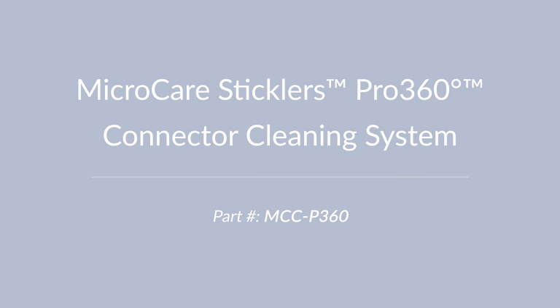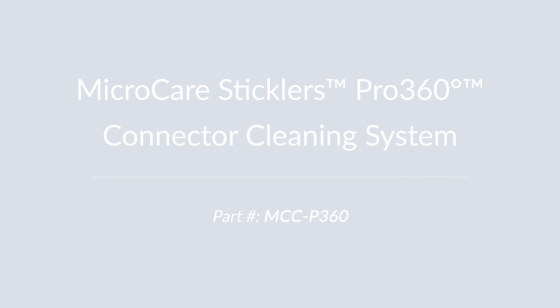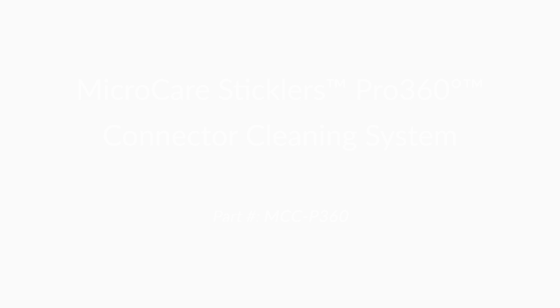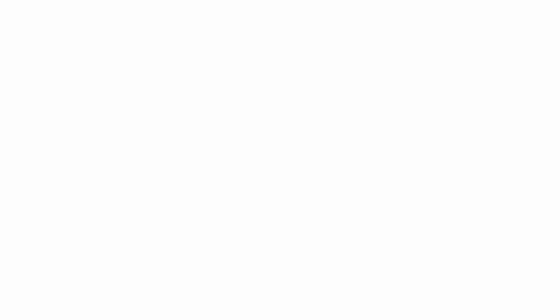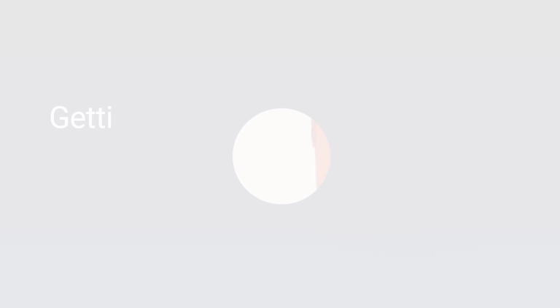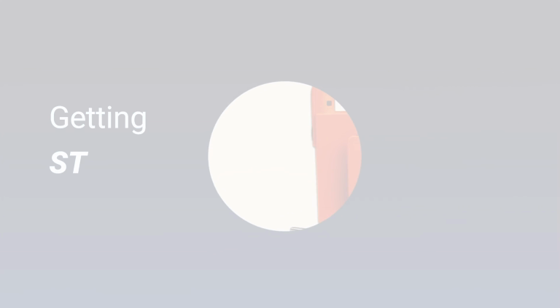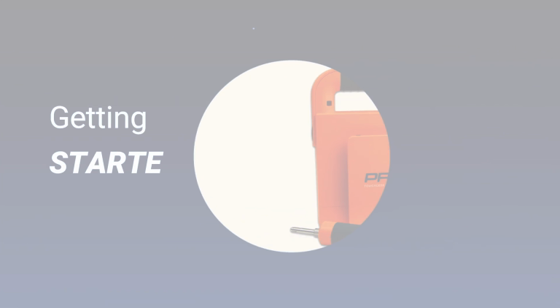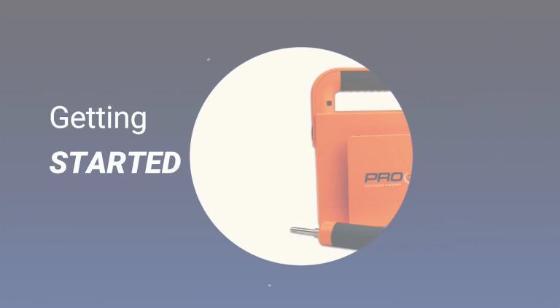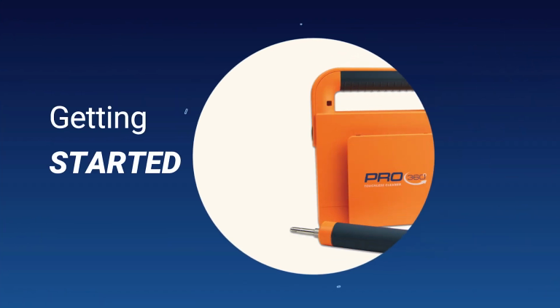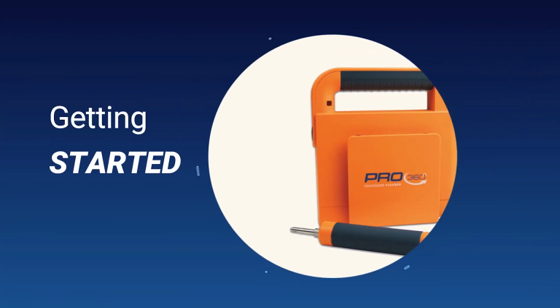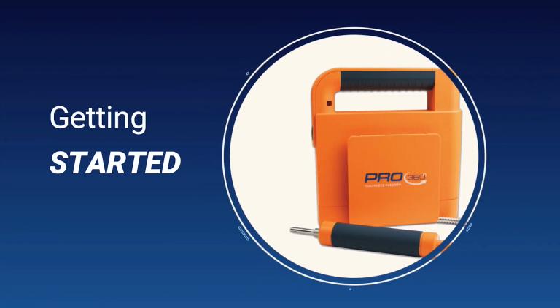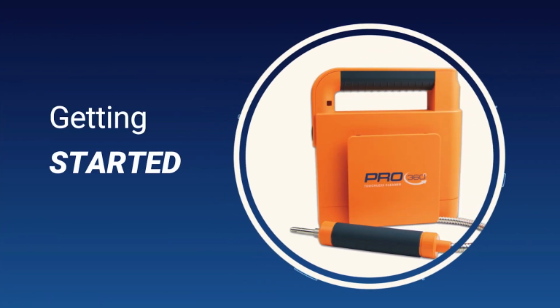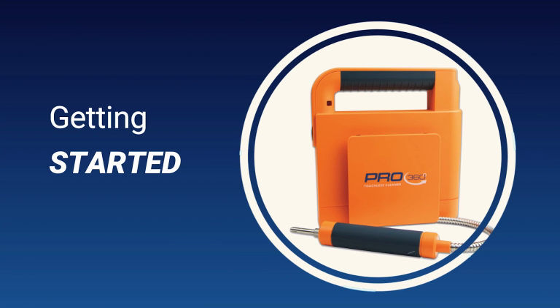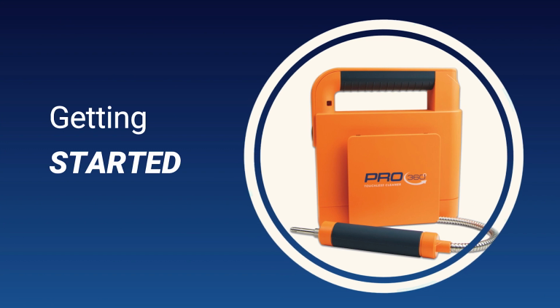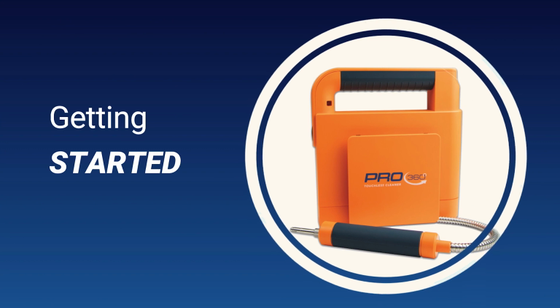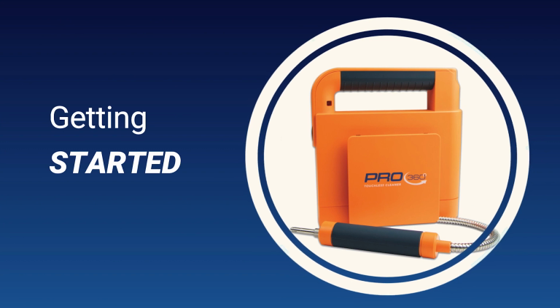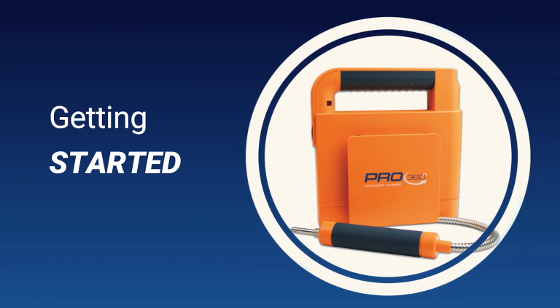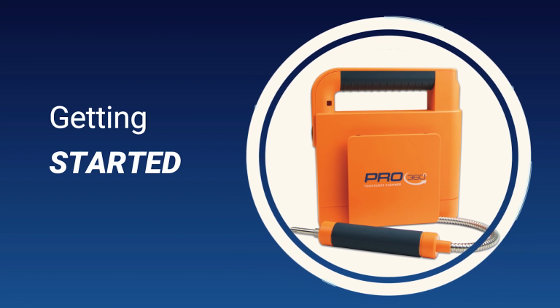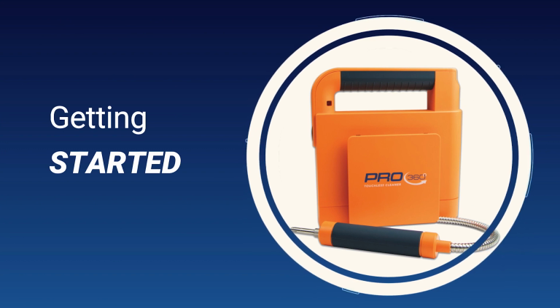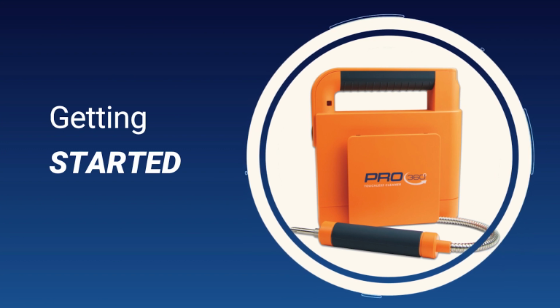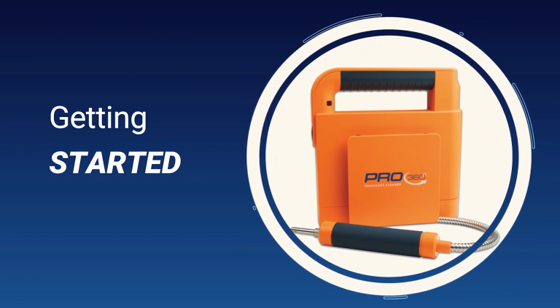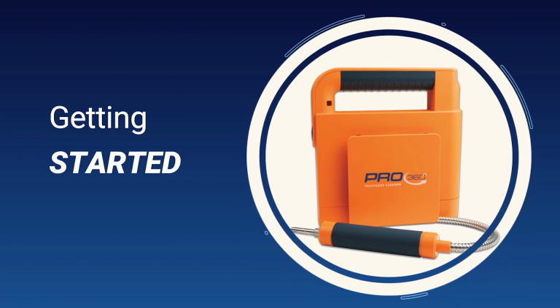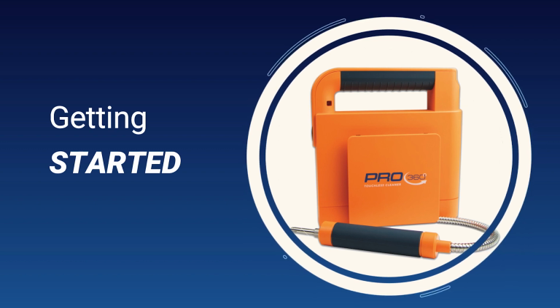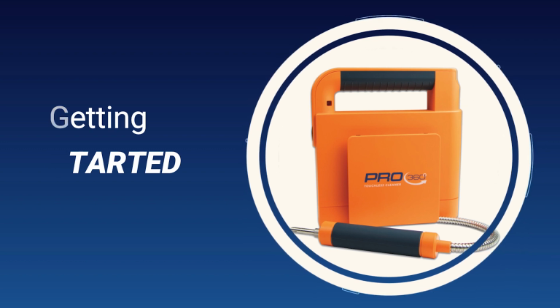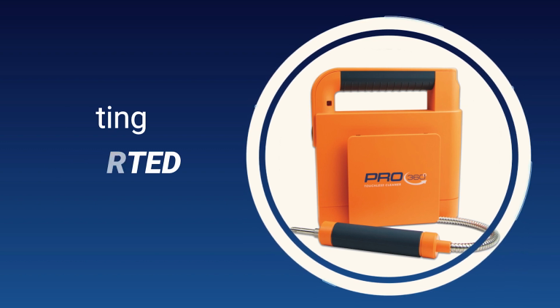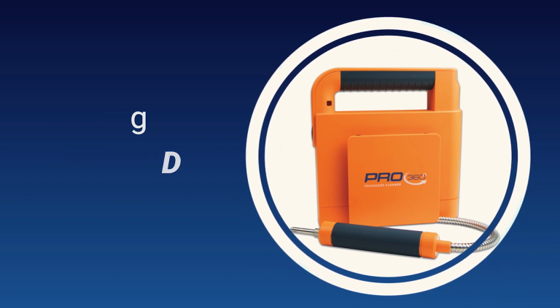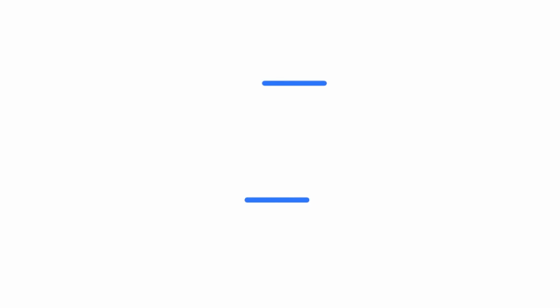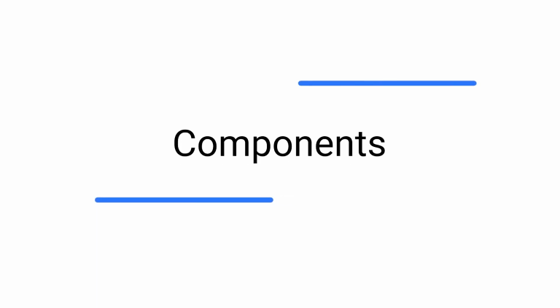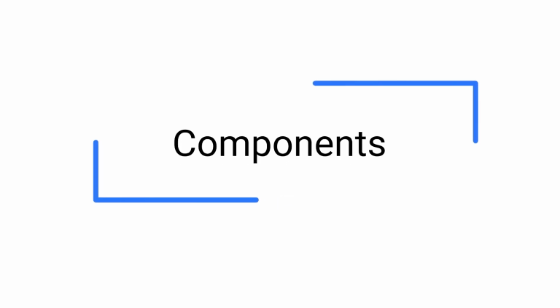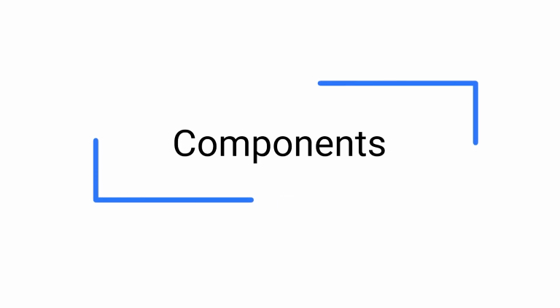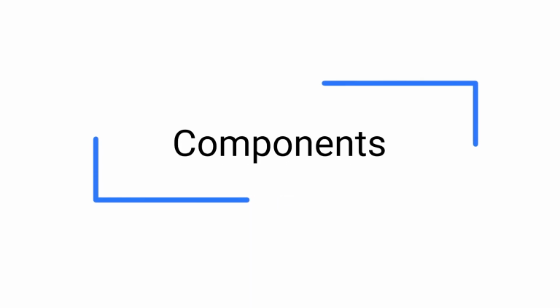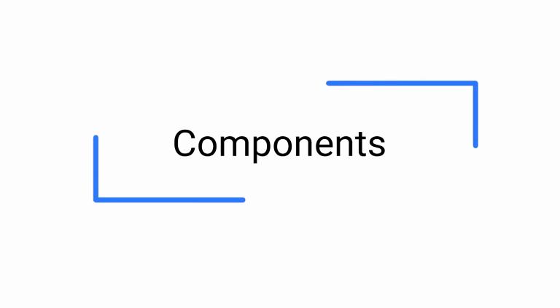Let us get started on how to use the Pro 360 touchless cleaner. Let's look at the unit components.